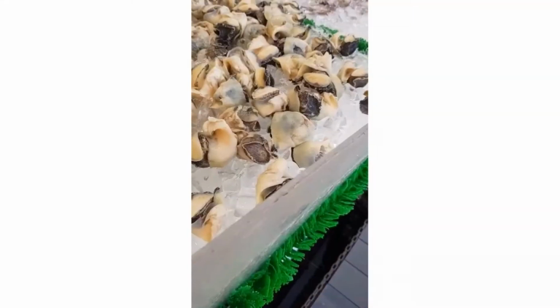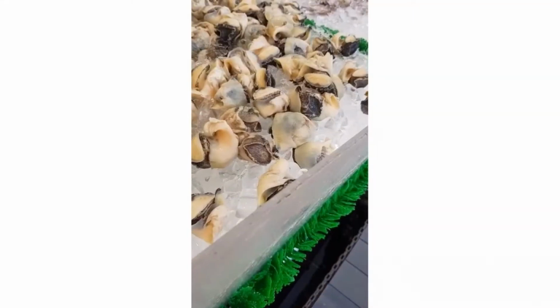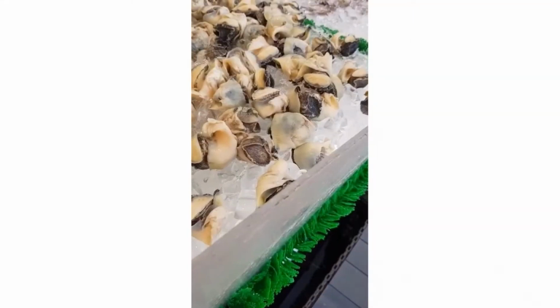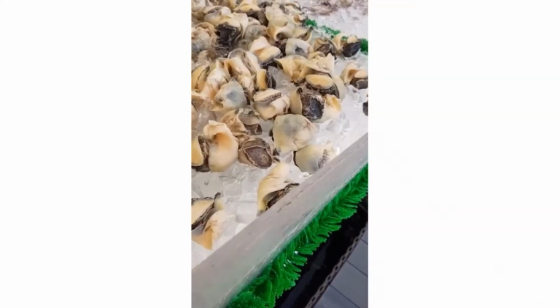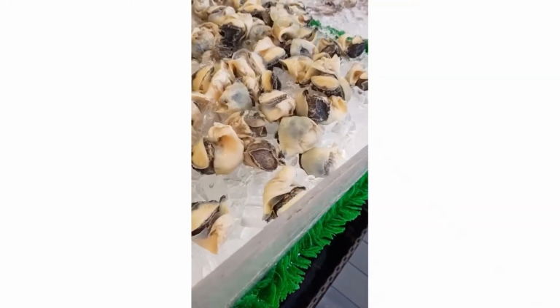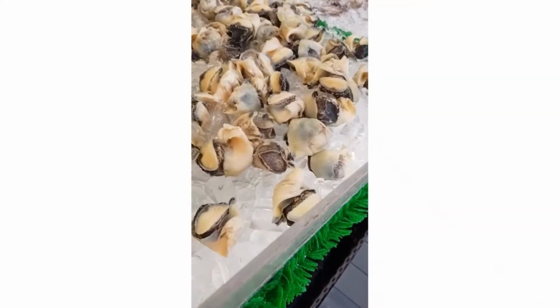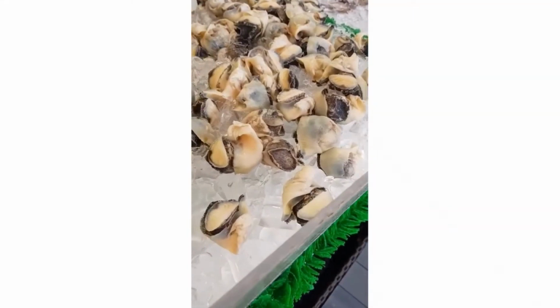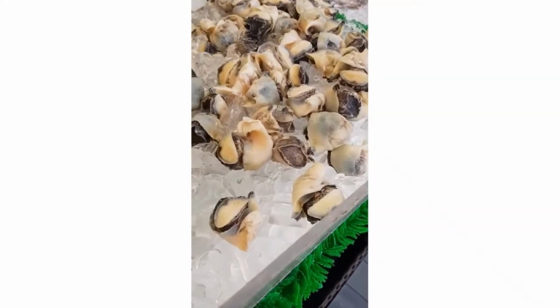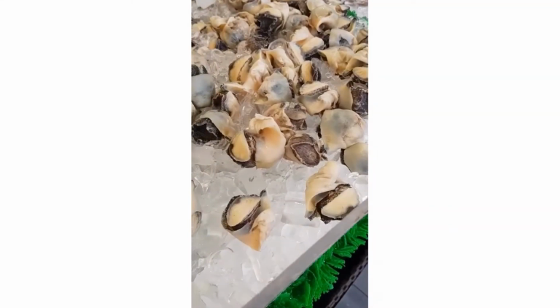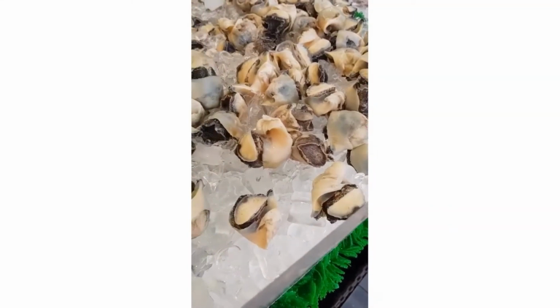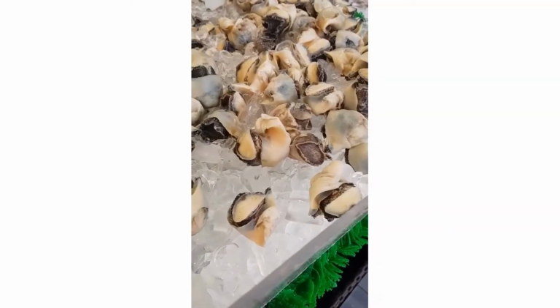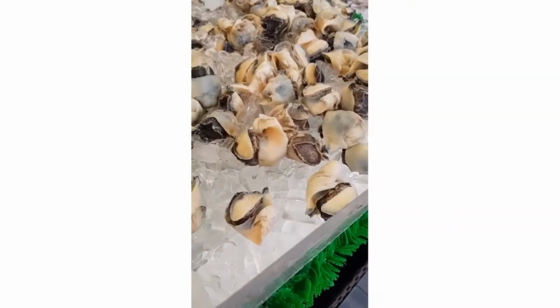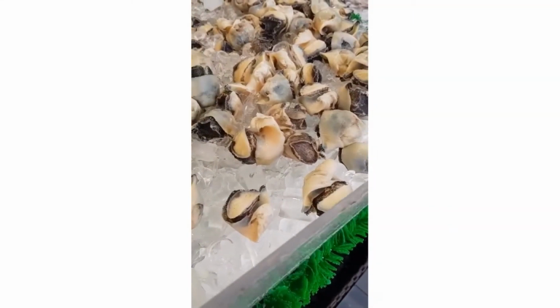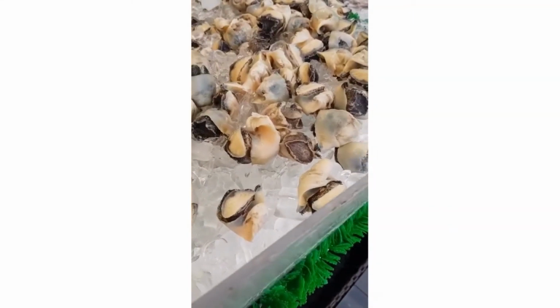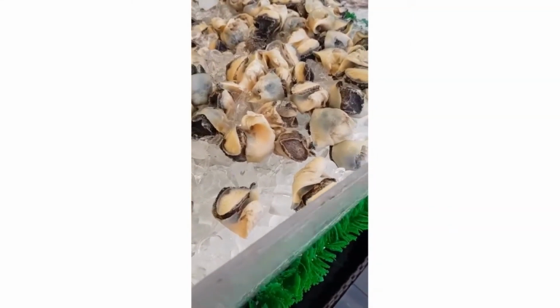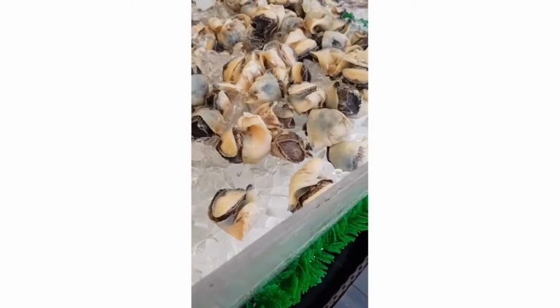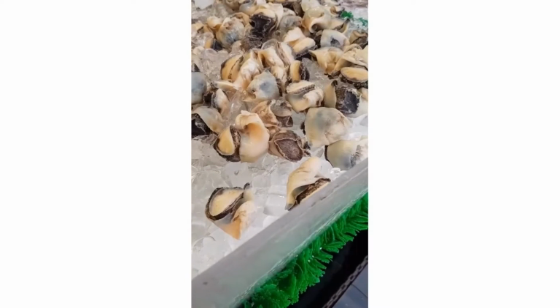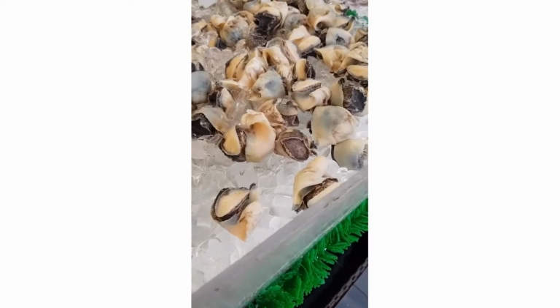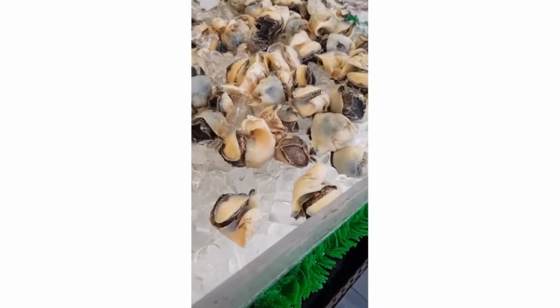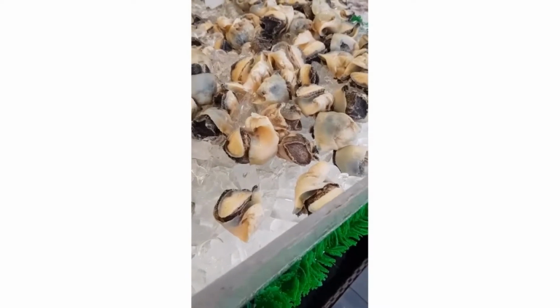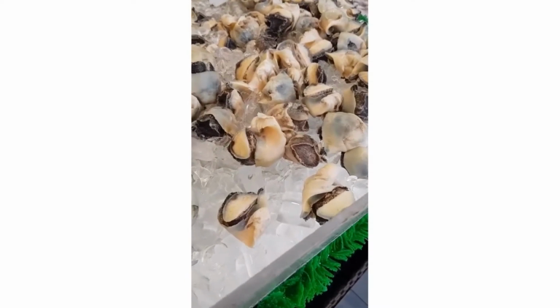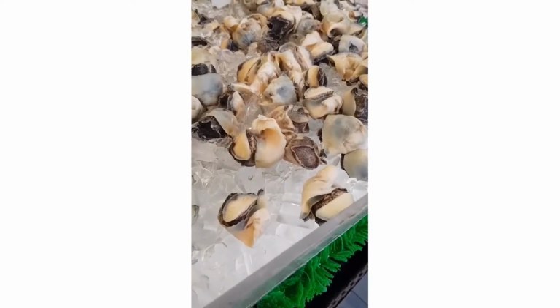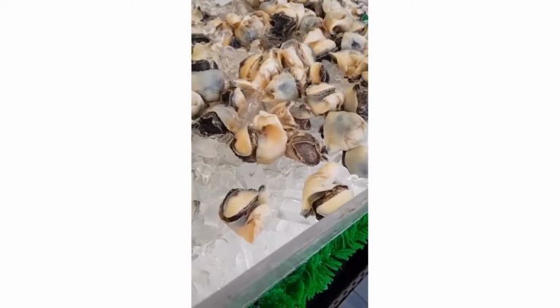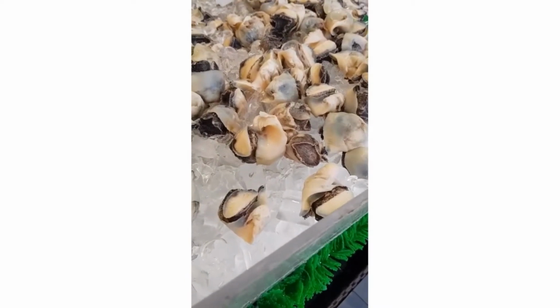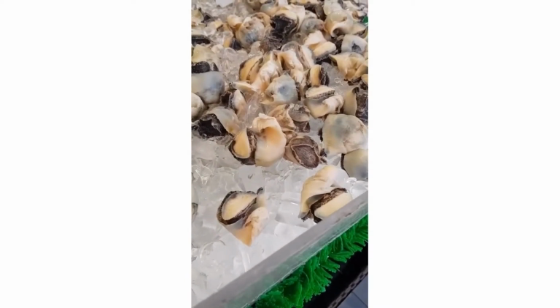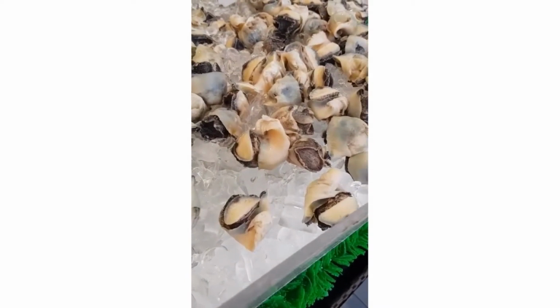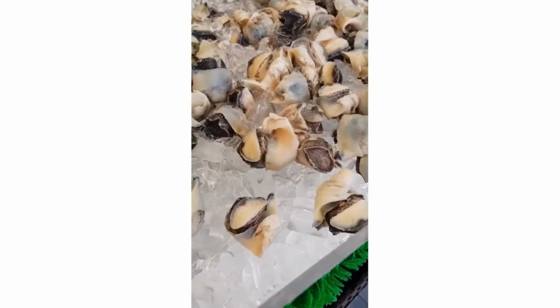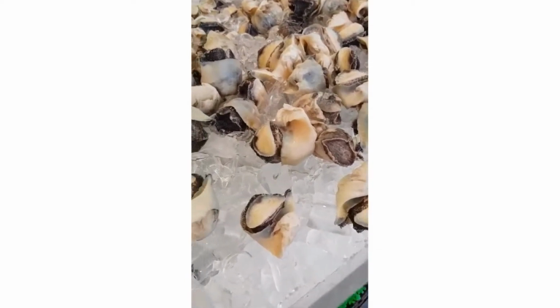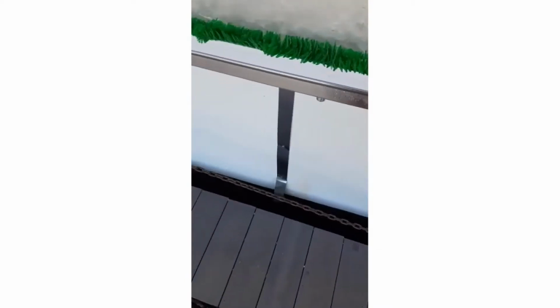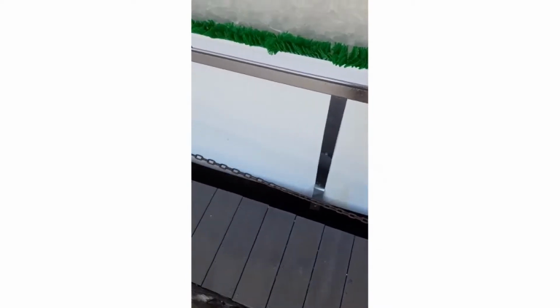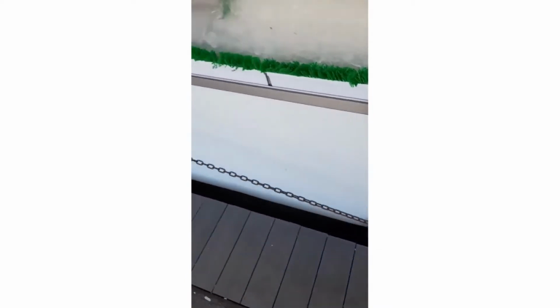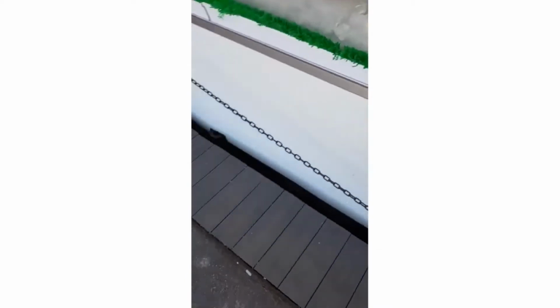I wanted to try a sample before committing to a purchase, so I asked for a taste. Once I confirmed it was good, I decided to get half a pound.